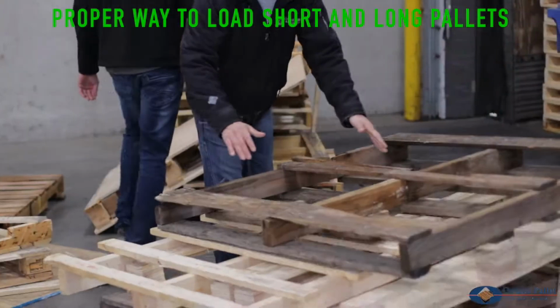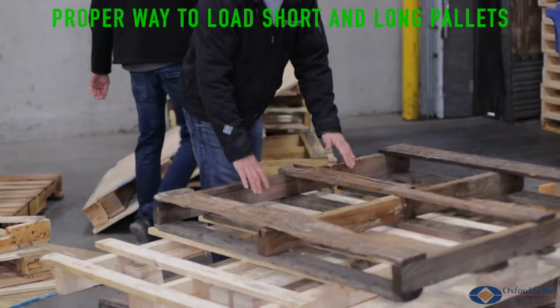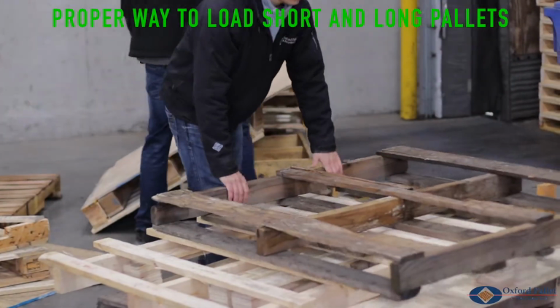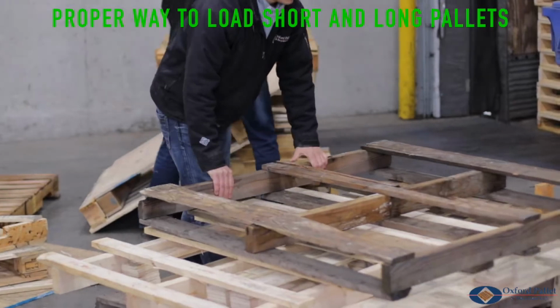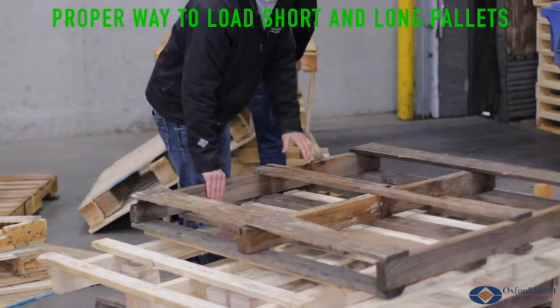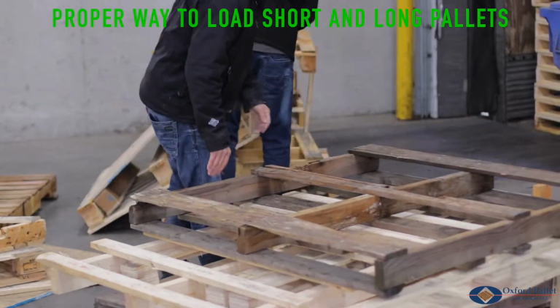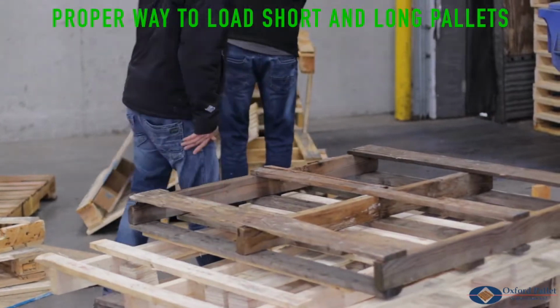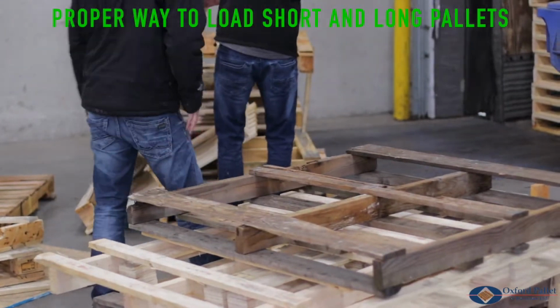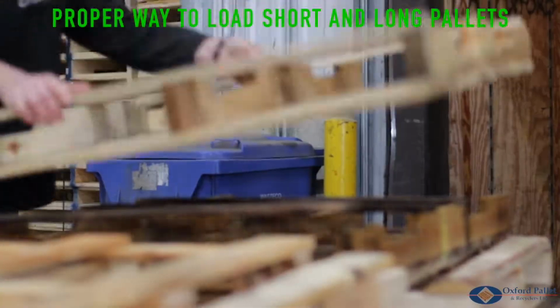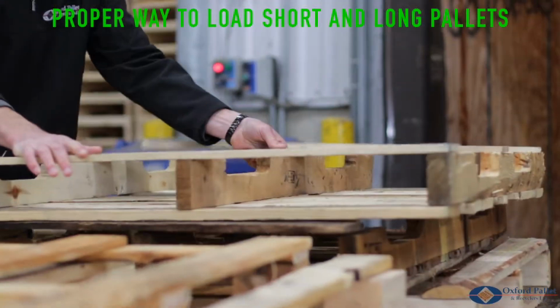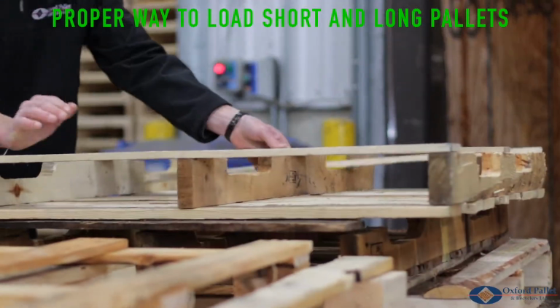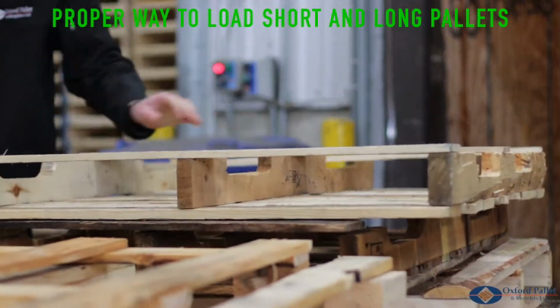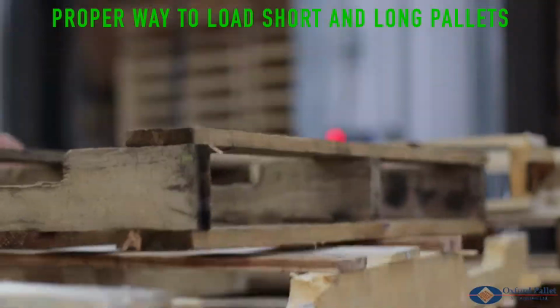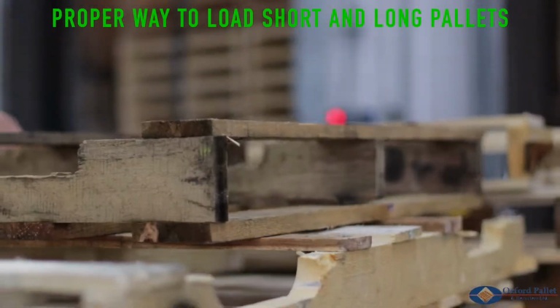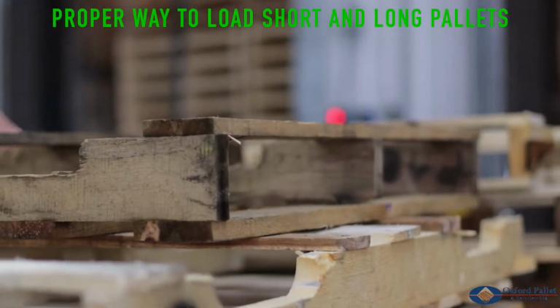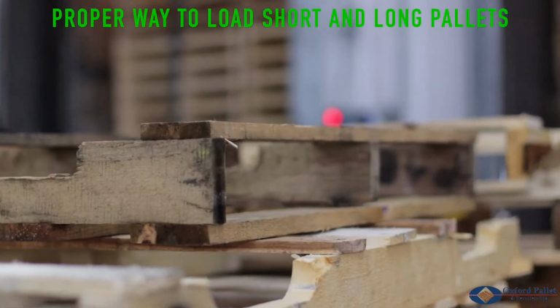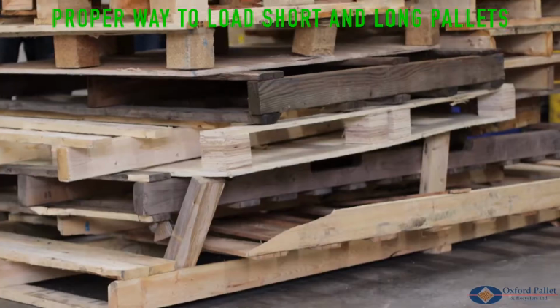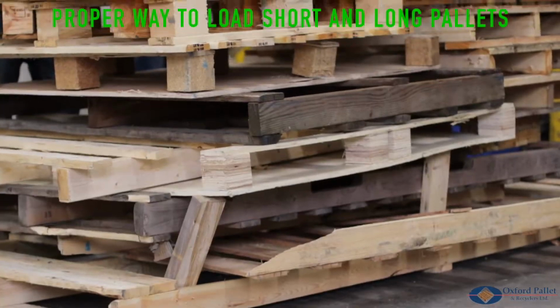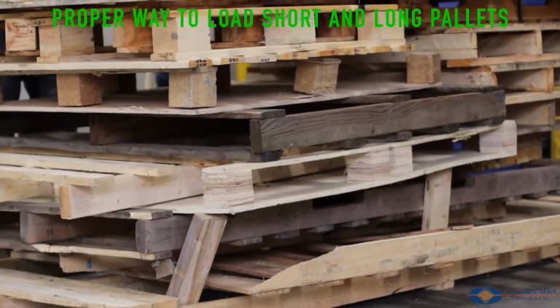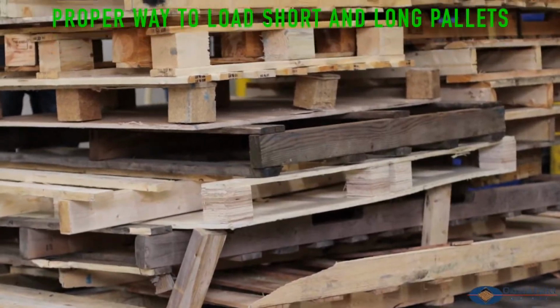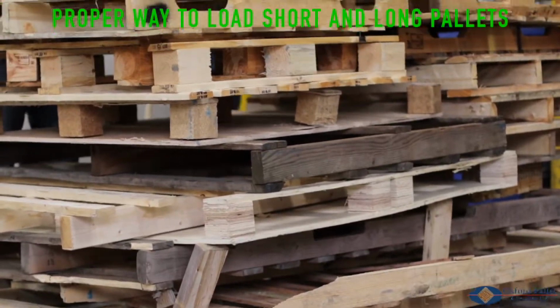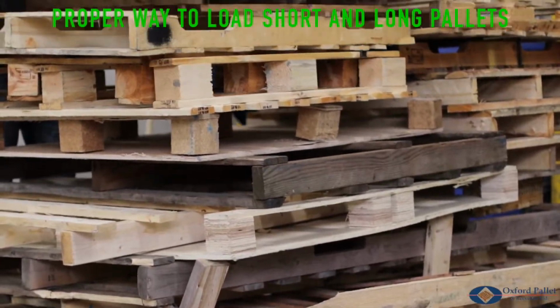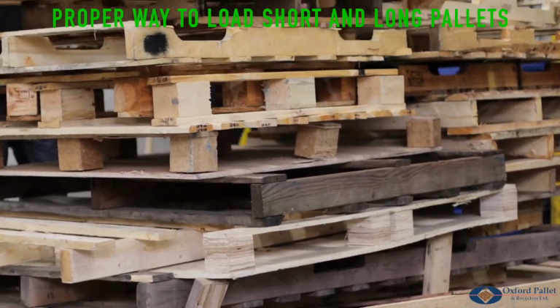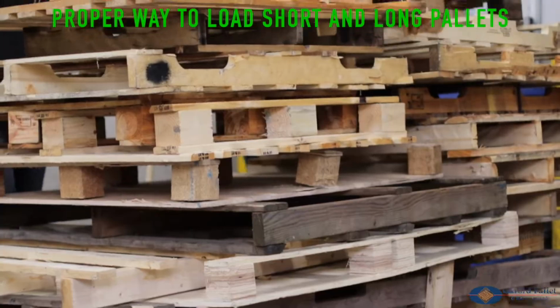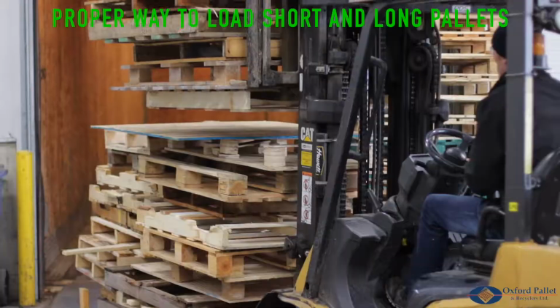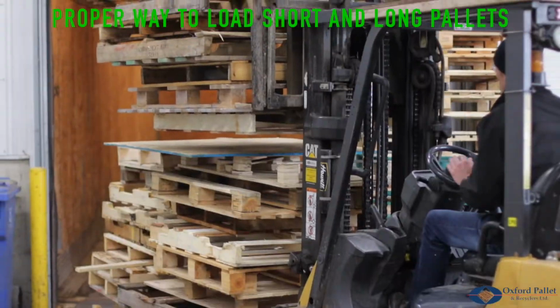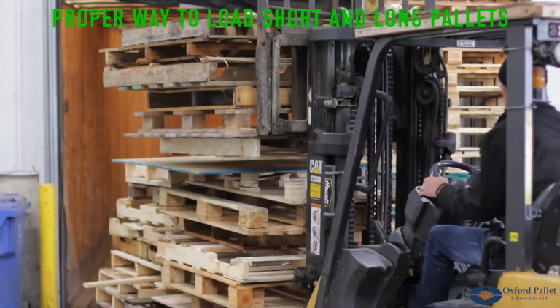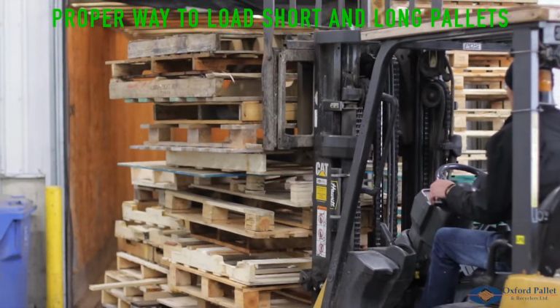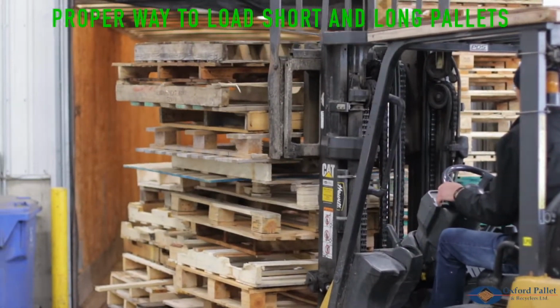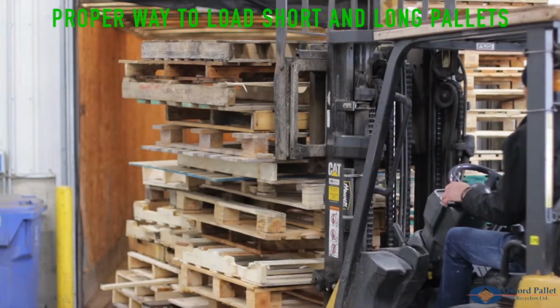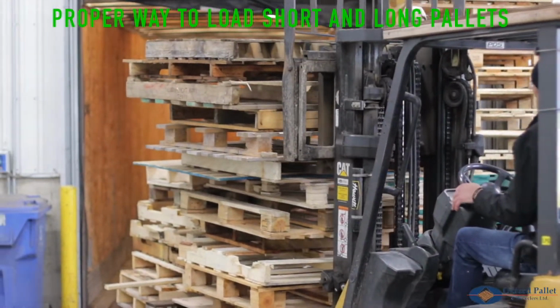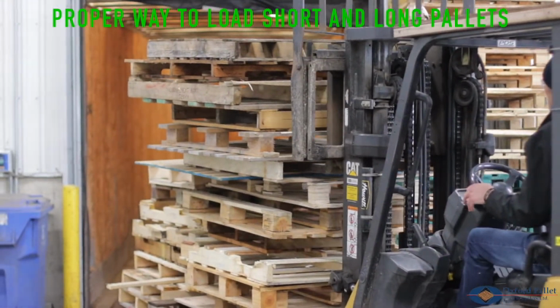The correct and safe way to load this trailer is to put the short length pallets on top of the long length pallets. This will prevent any stacks from tipping over.